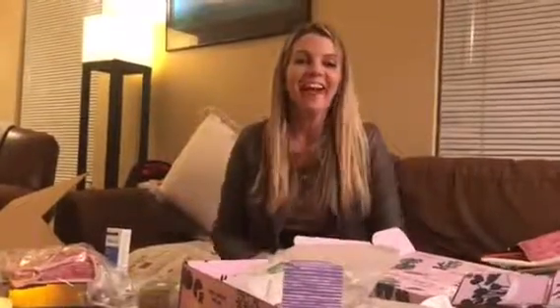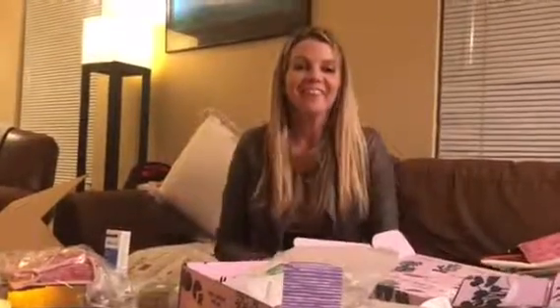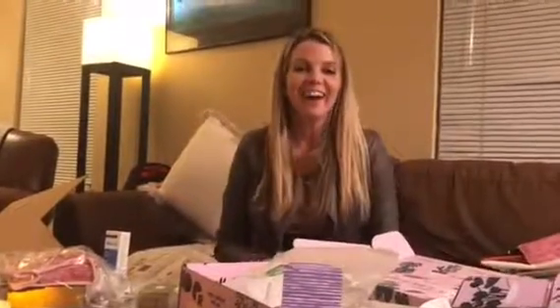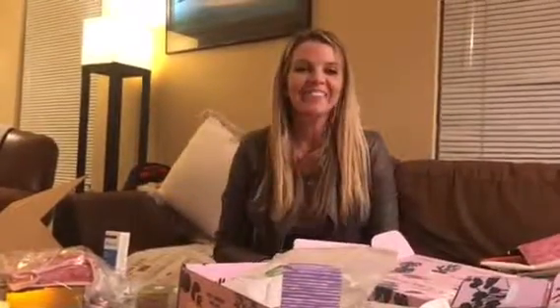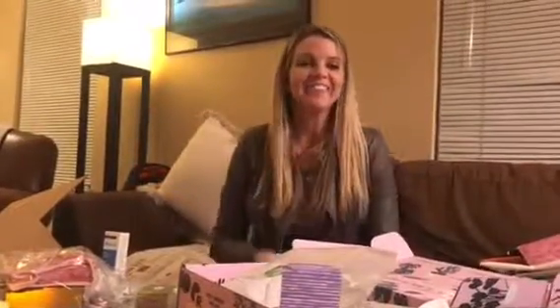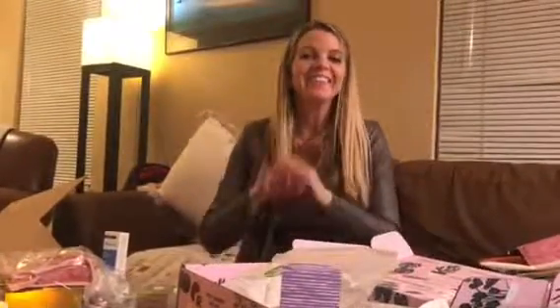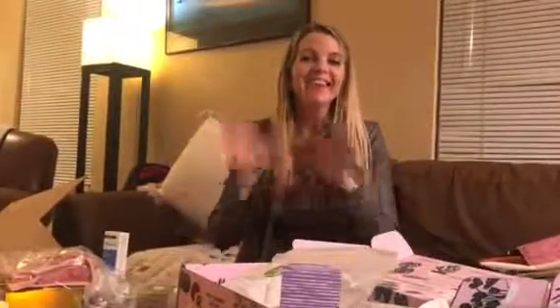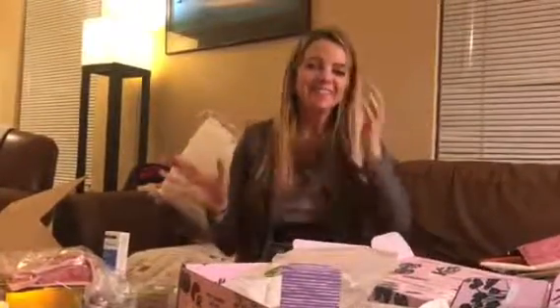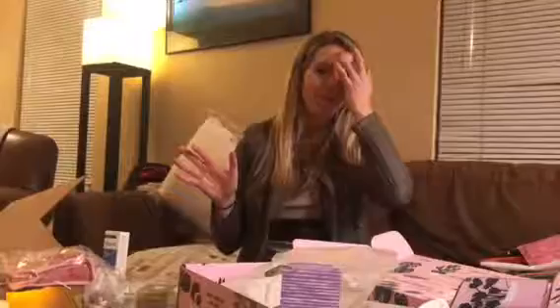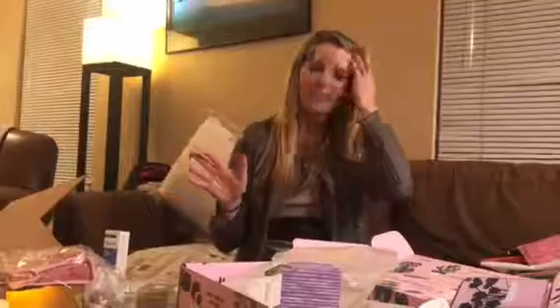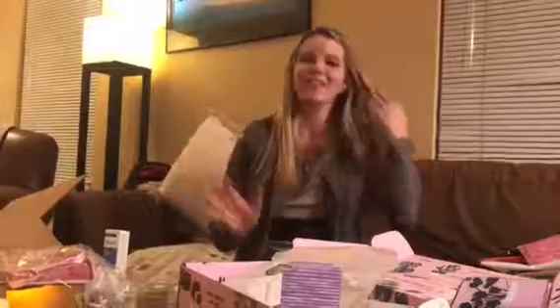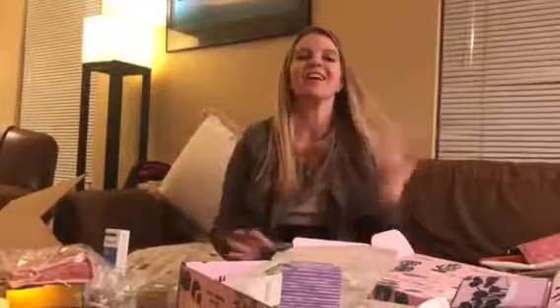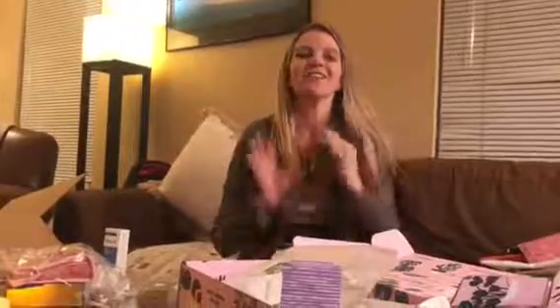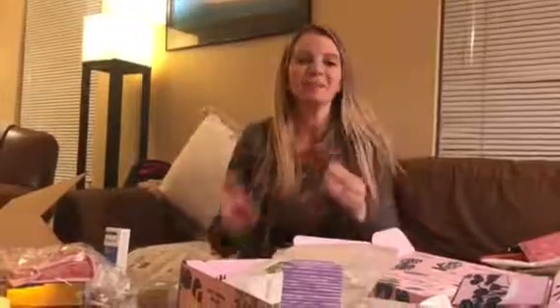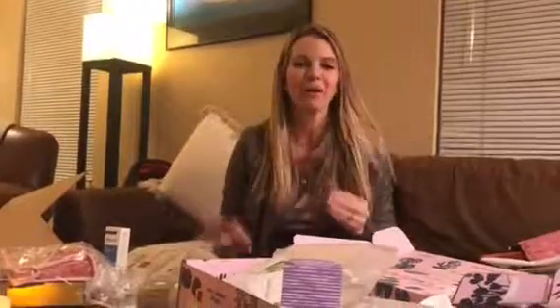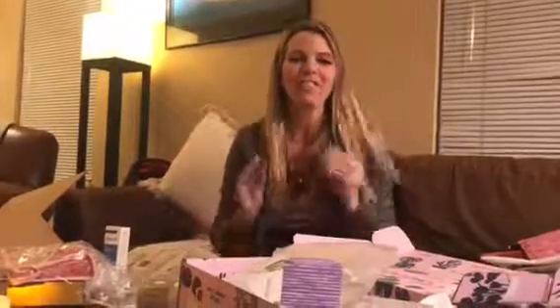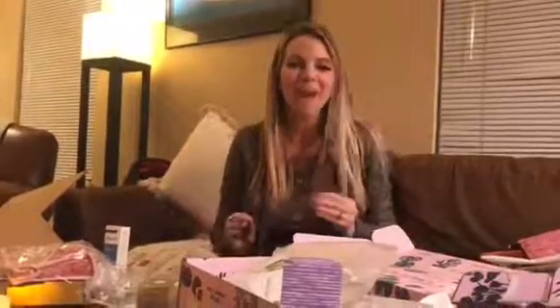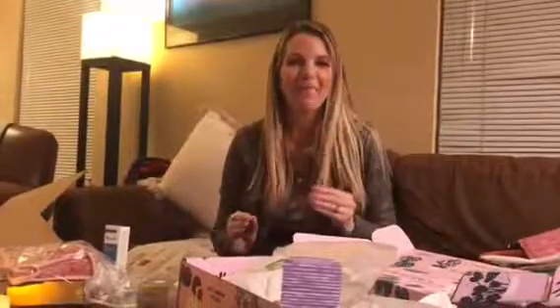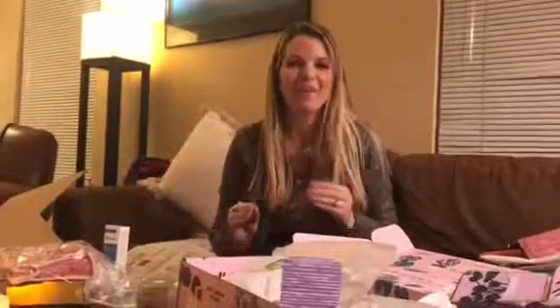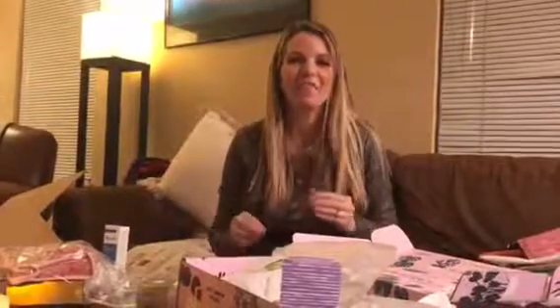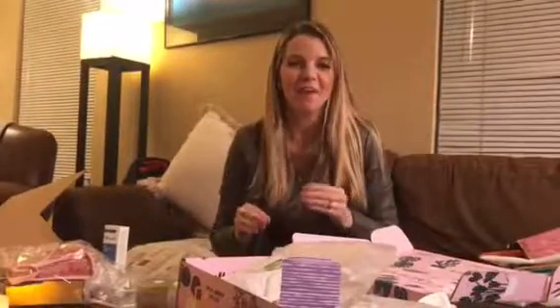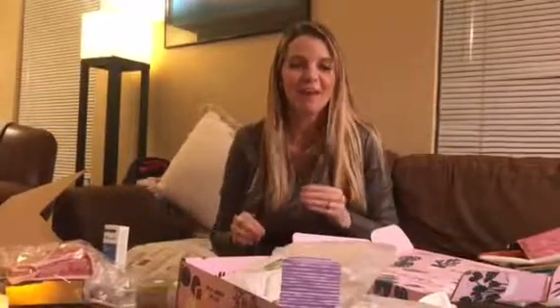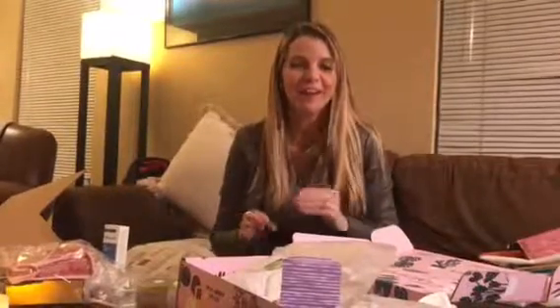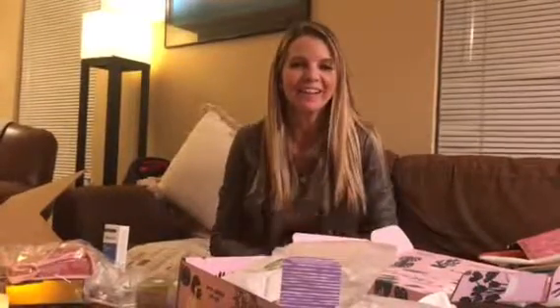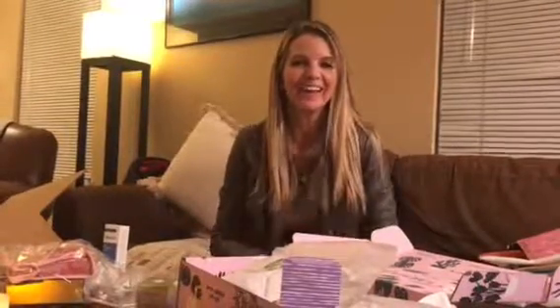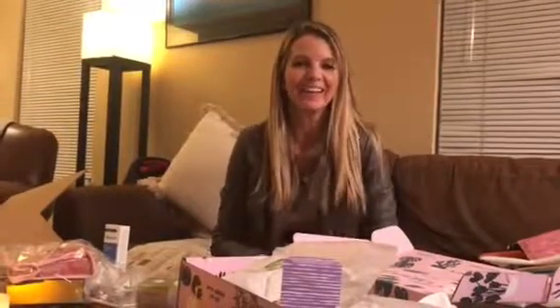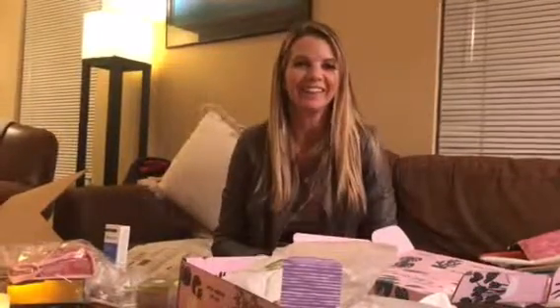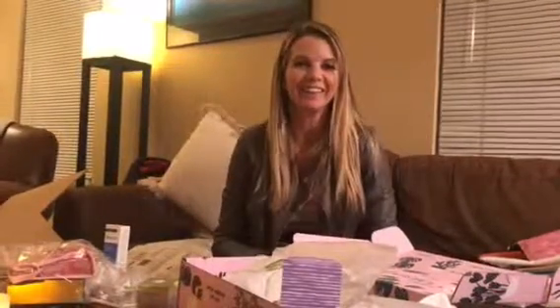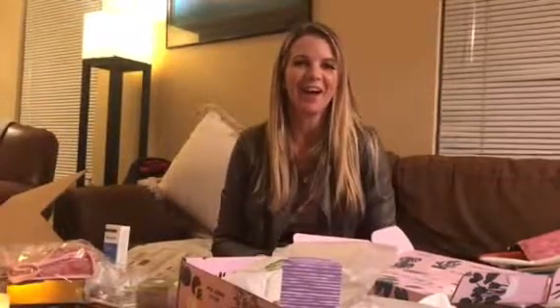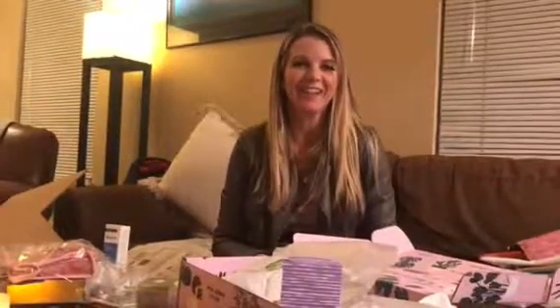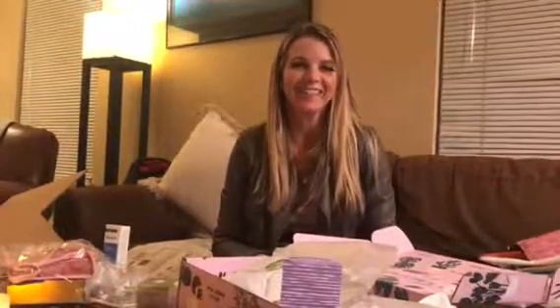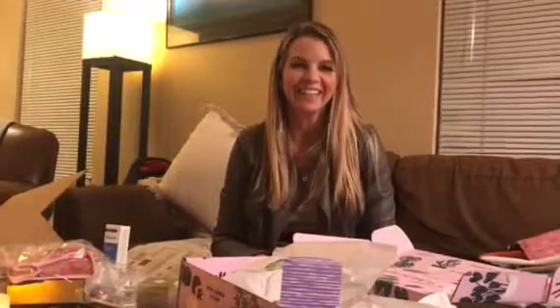That's all we have, you guys! I would love to know what you think of the spring FabFitFun box — let us know in the comments. Thanks!